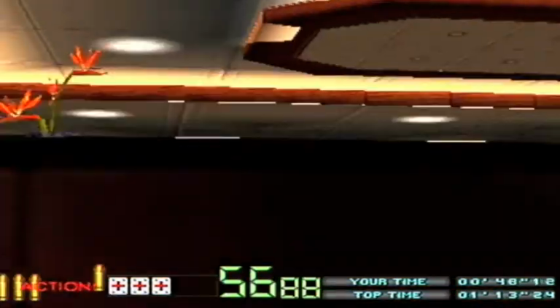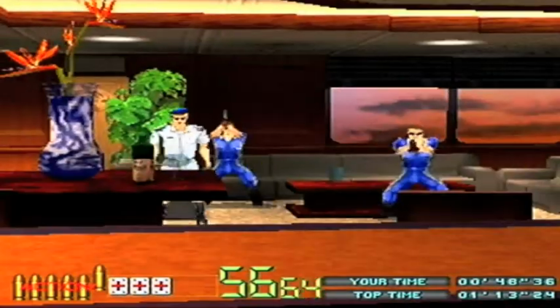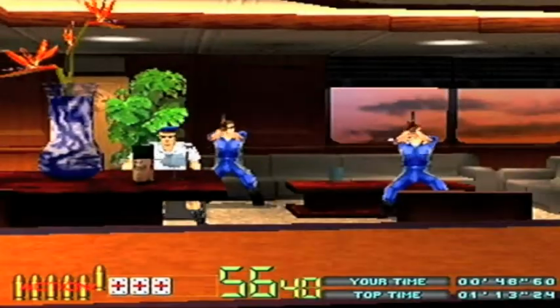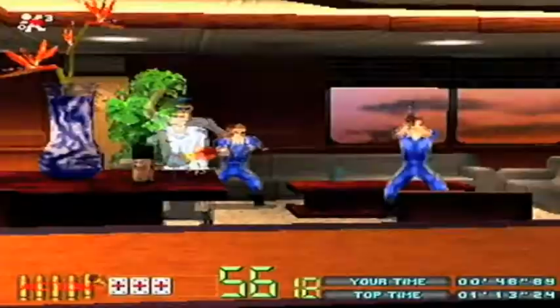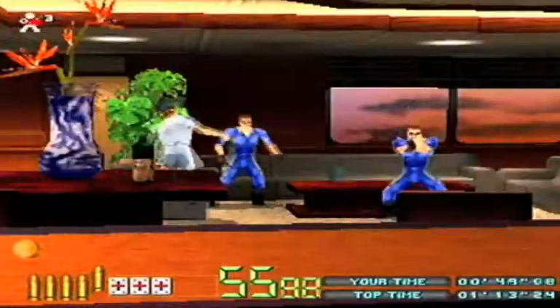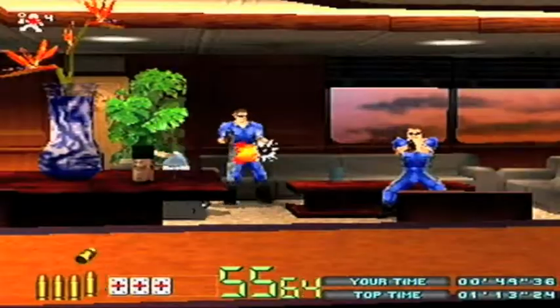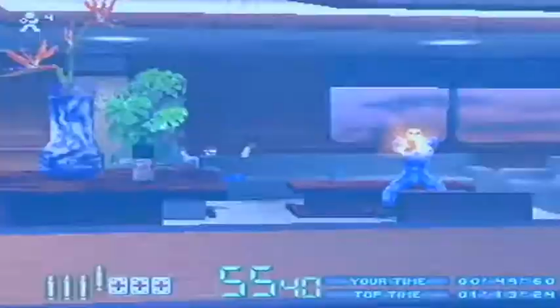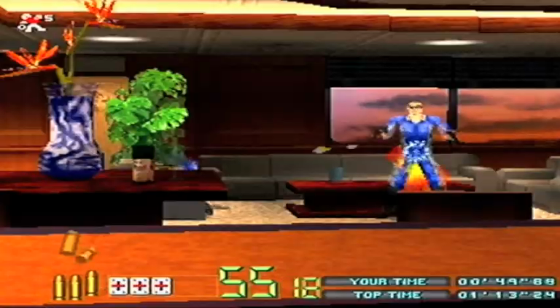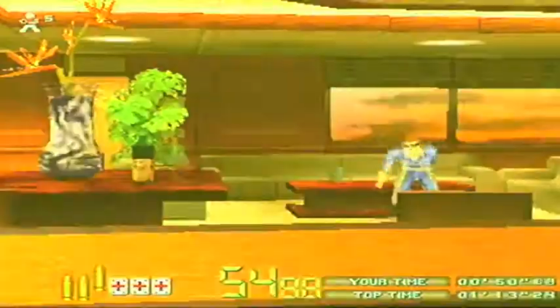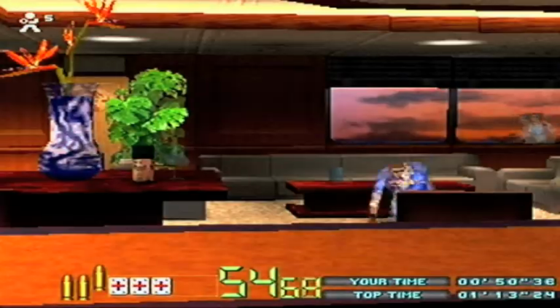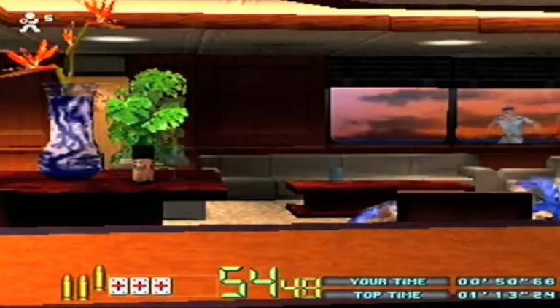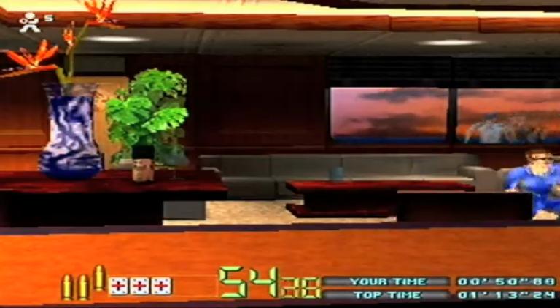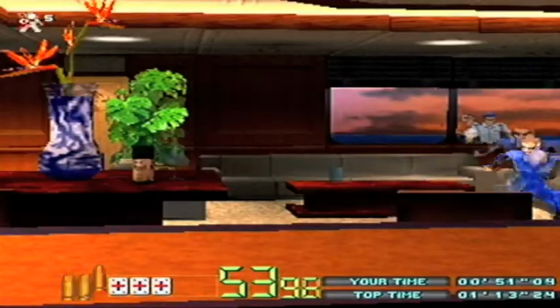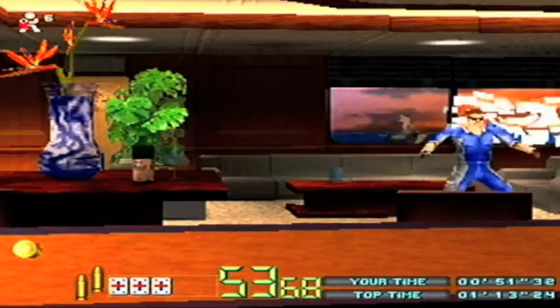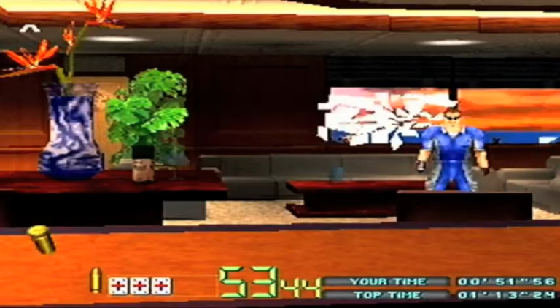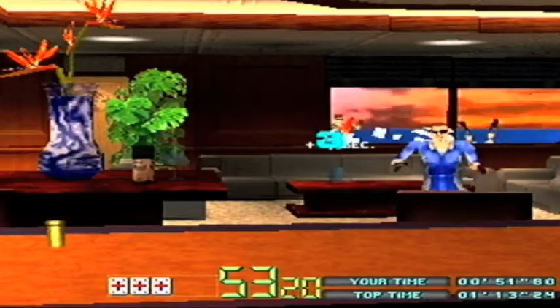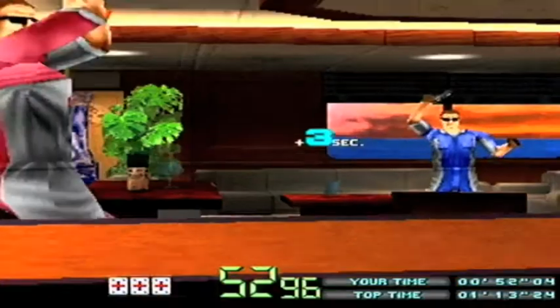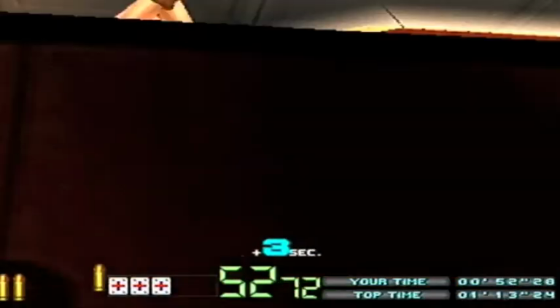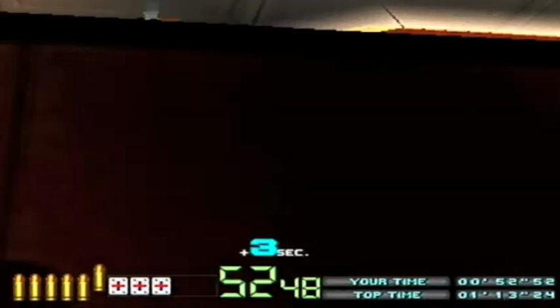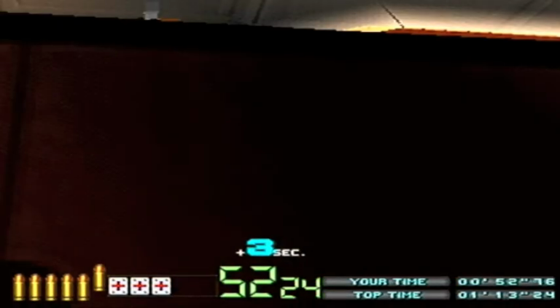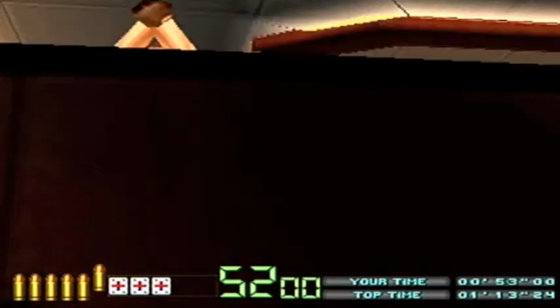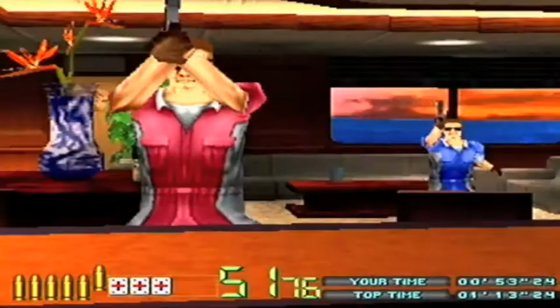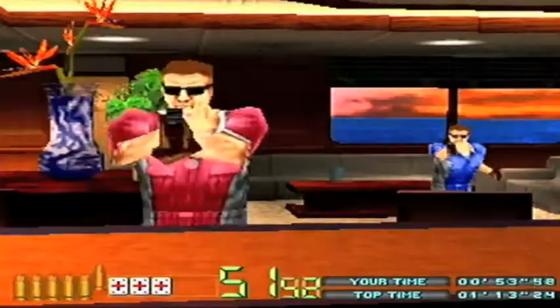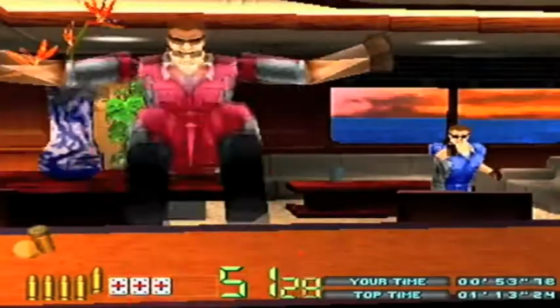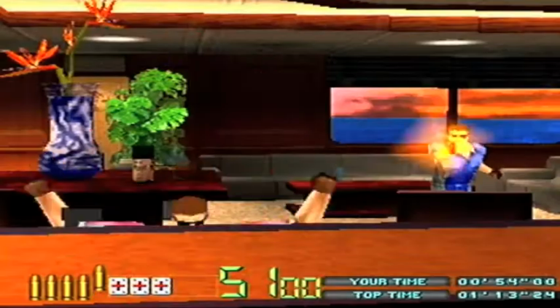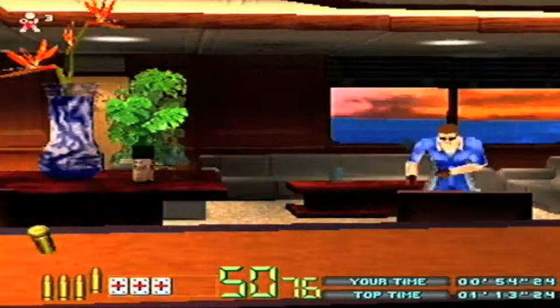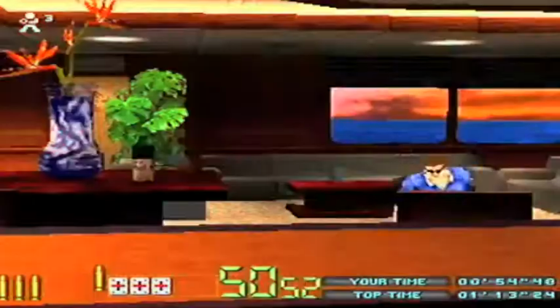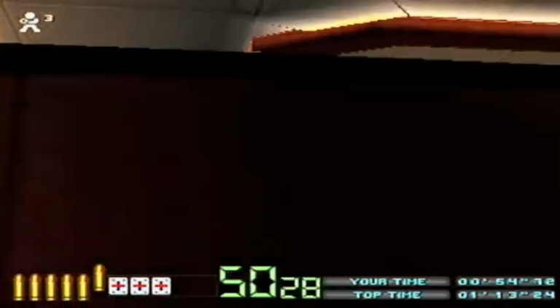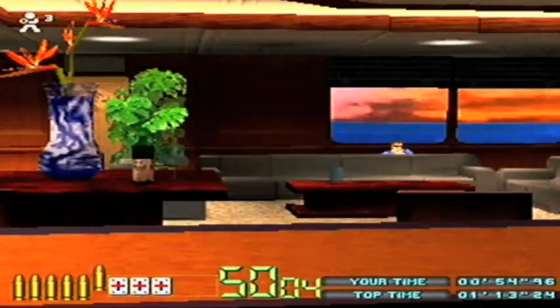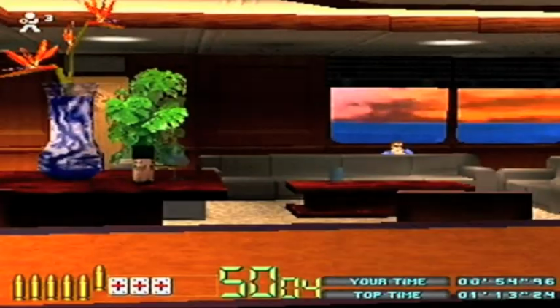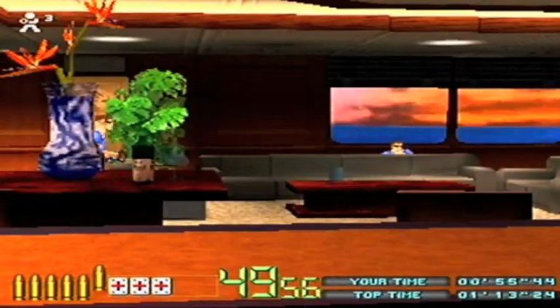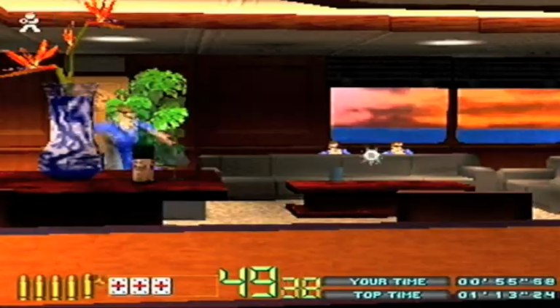With a light gun it's static — you're just standing there basically, popping around the corner, shoot, shoot, shoot, reload, pop around the corner, shoot, shoot, shoot, reload. And that's about it.